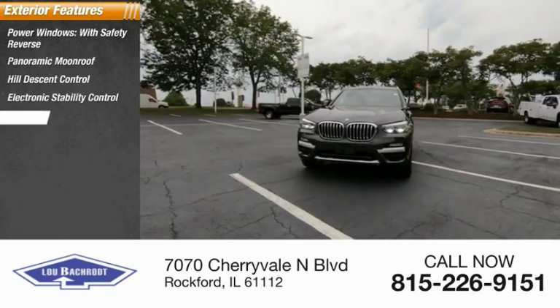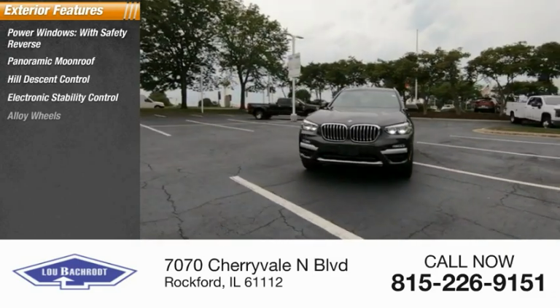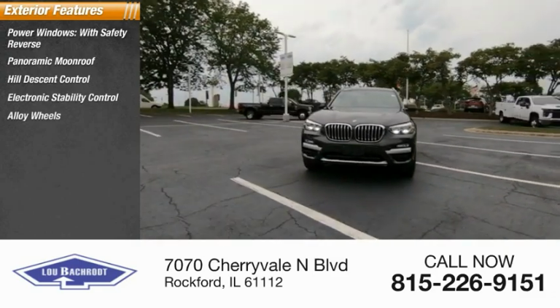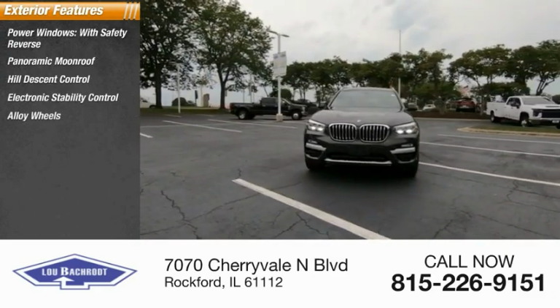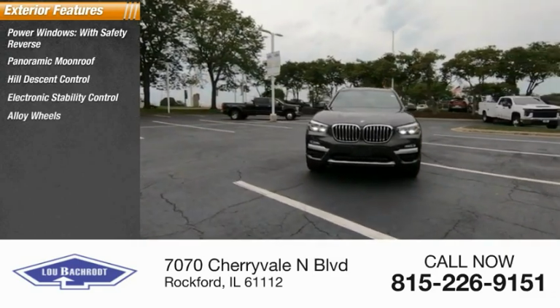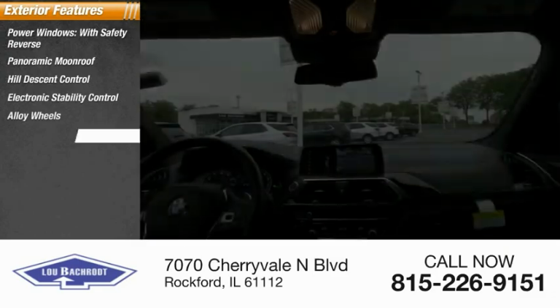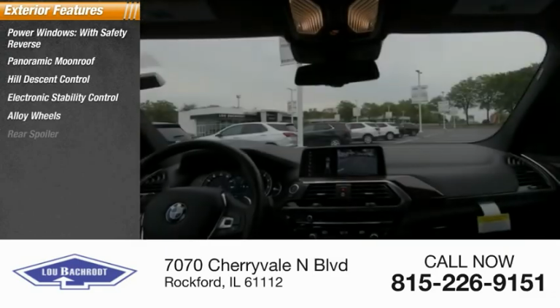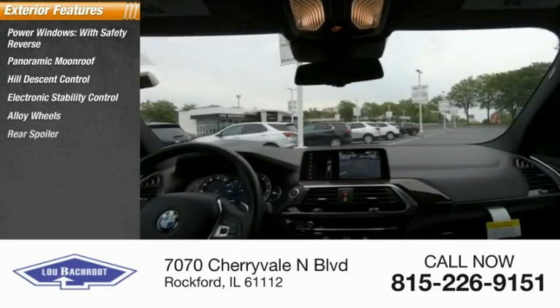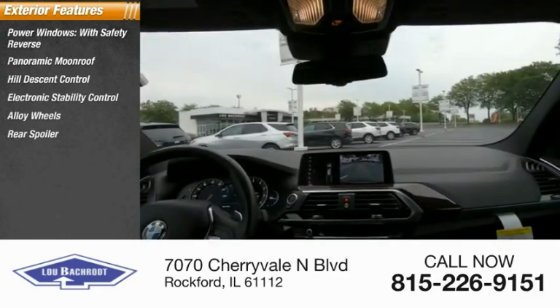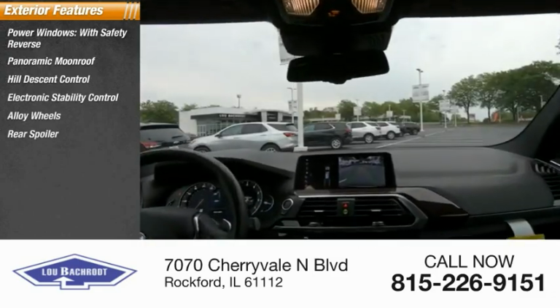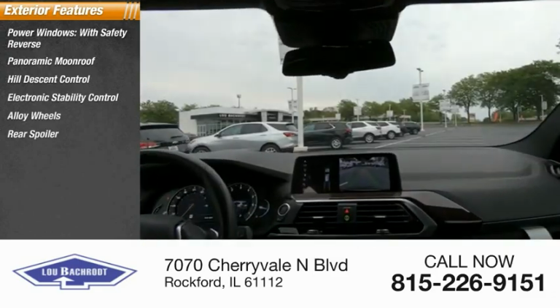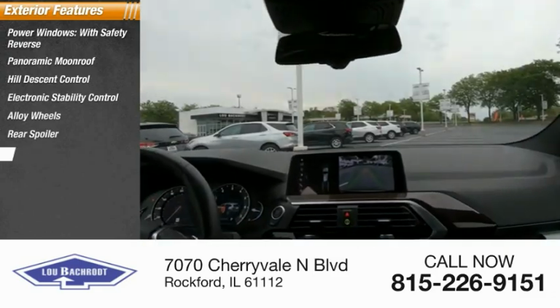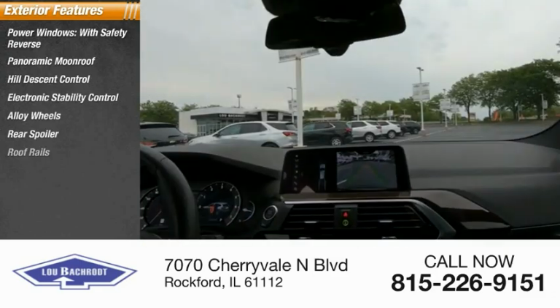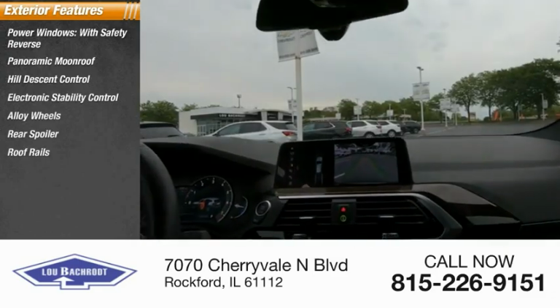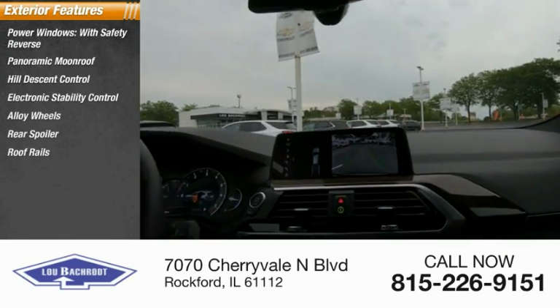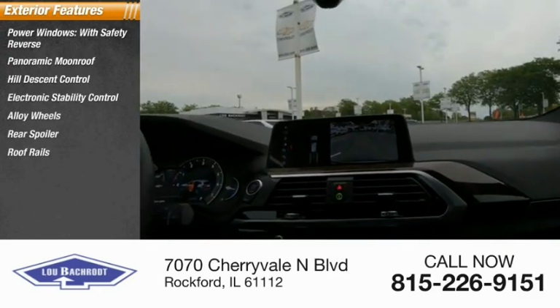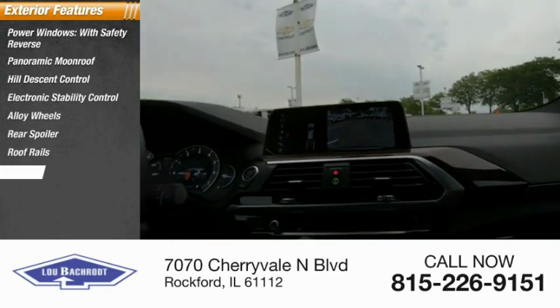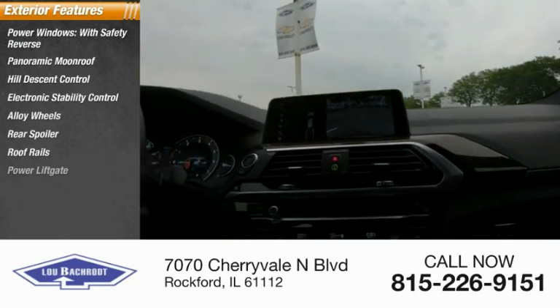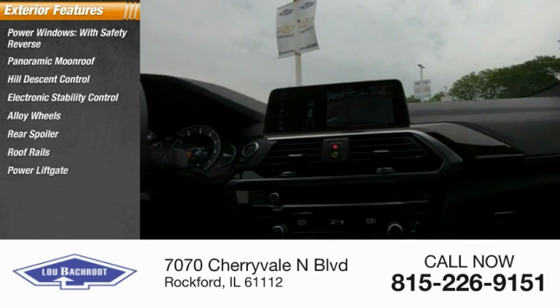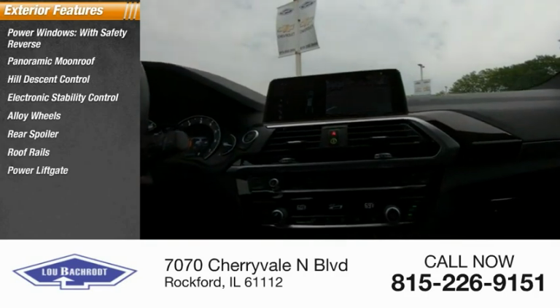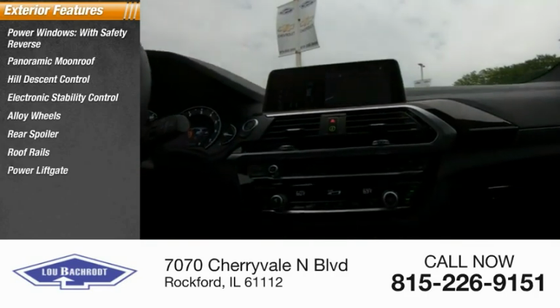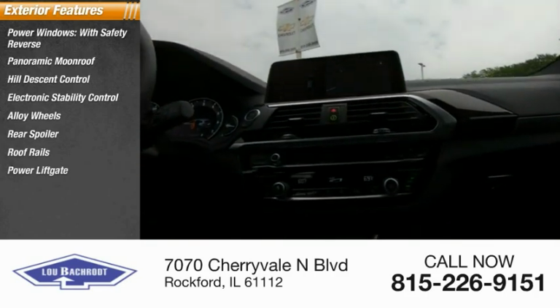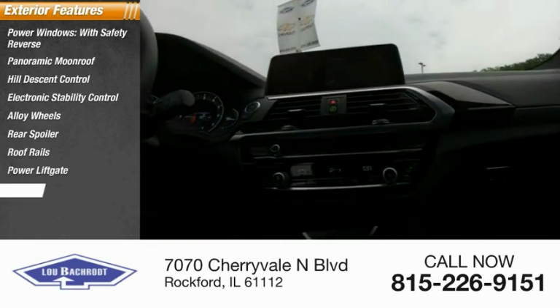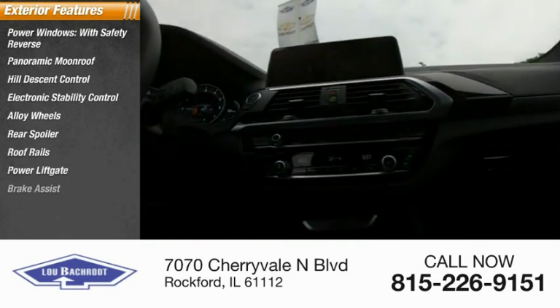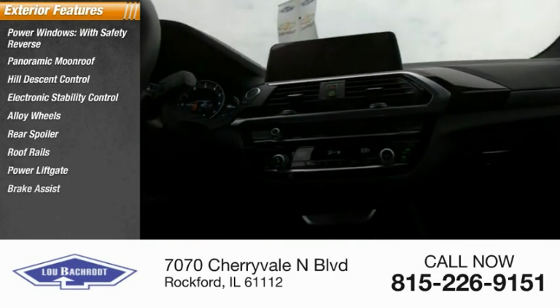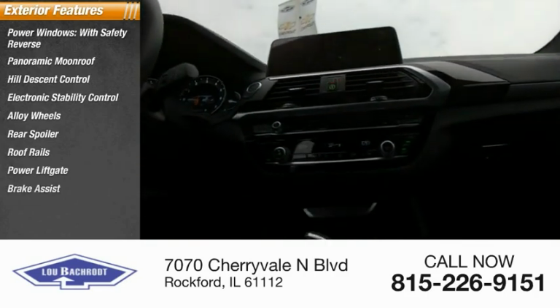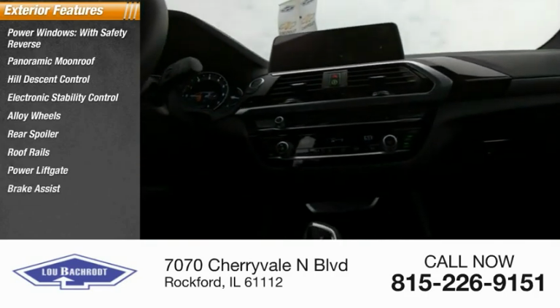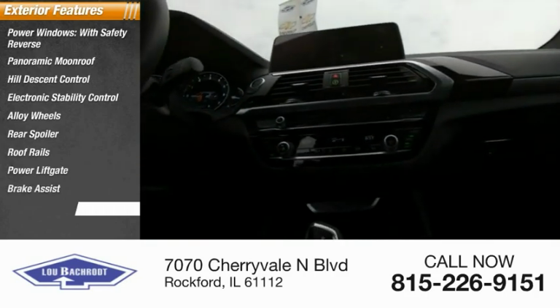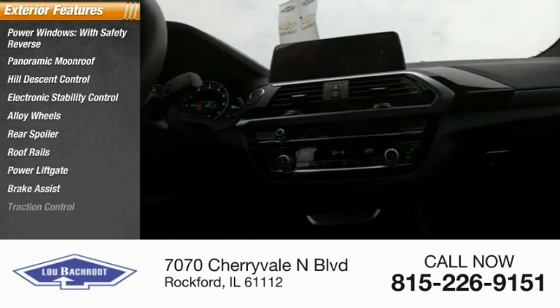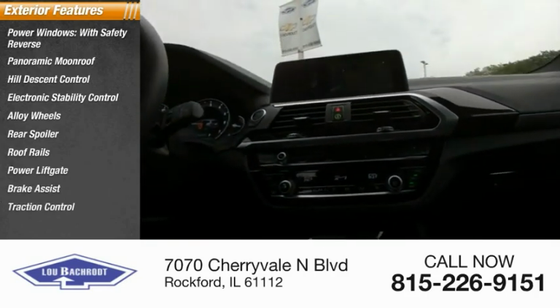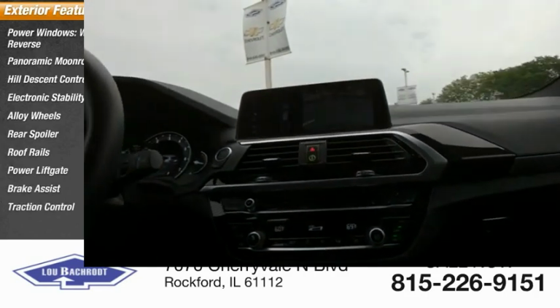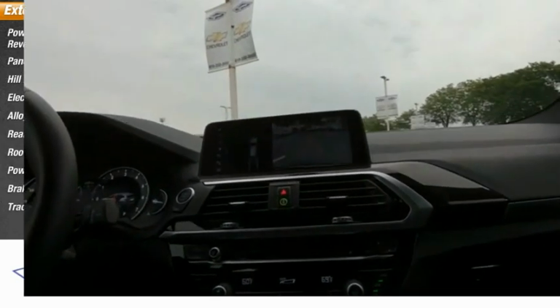Additional options include alloy wheels, rear spoiler, roof rails, power liftgate, brake assist, and traction control.